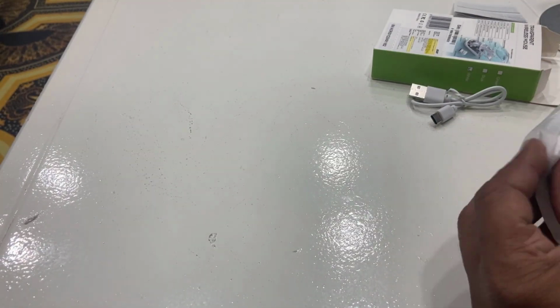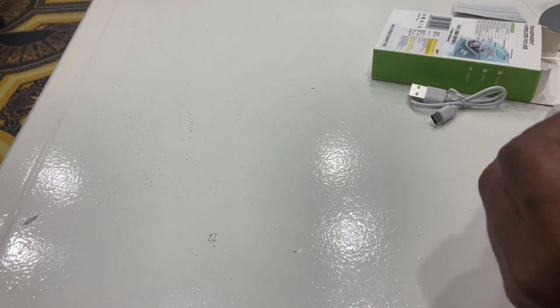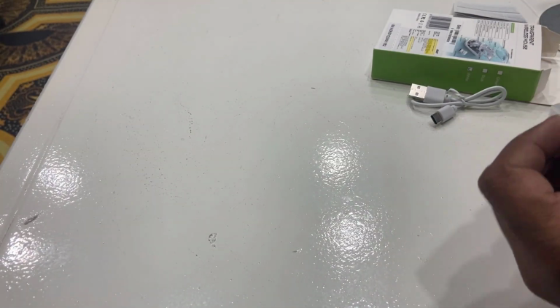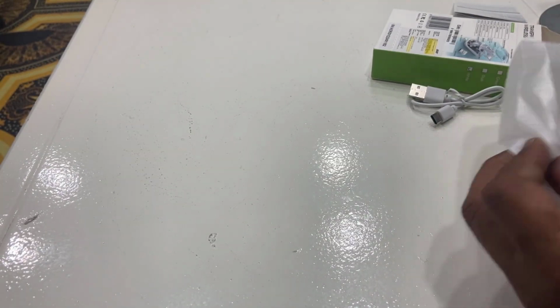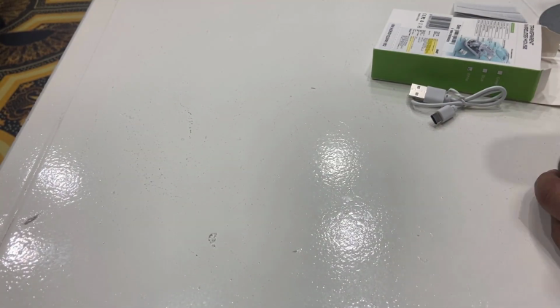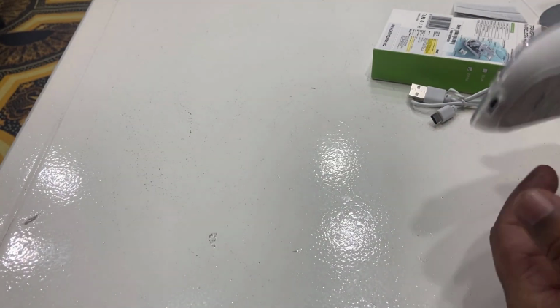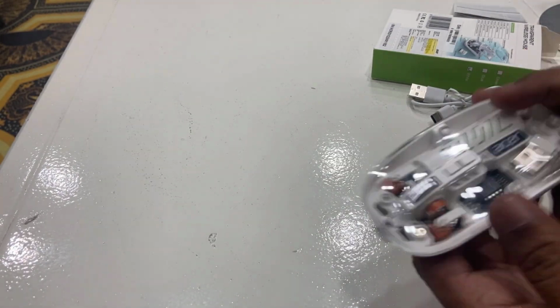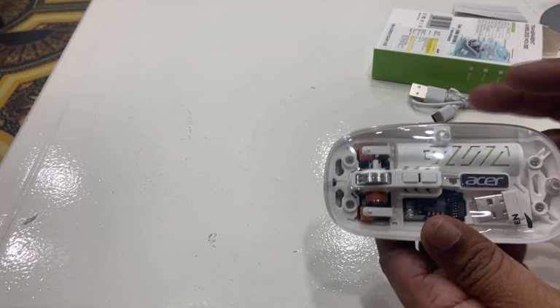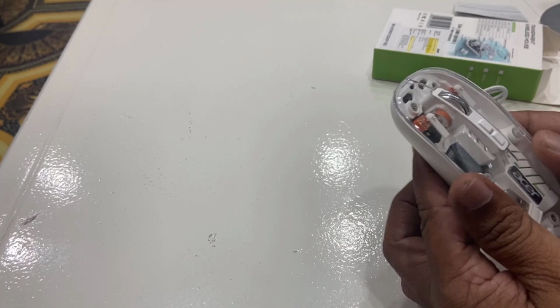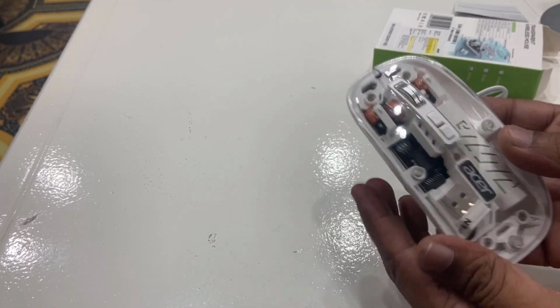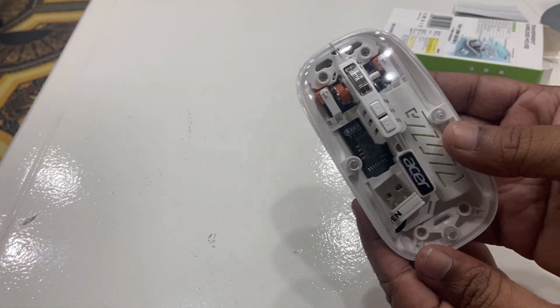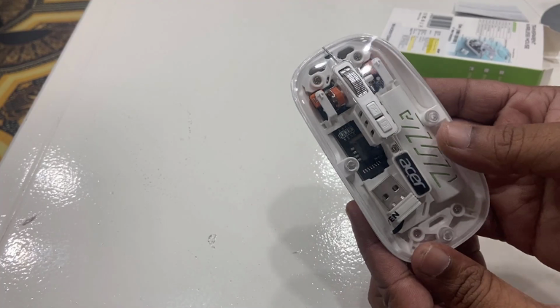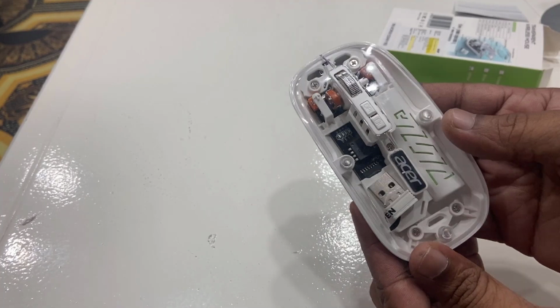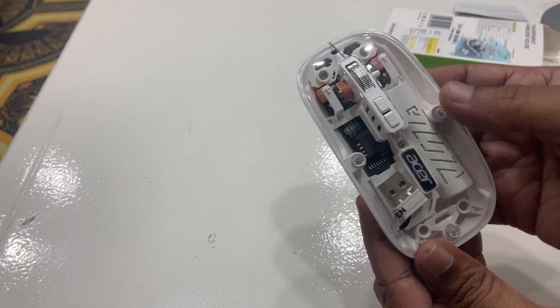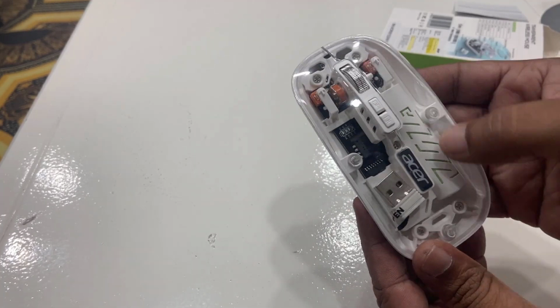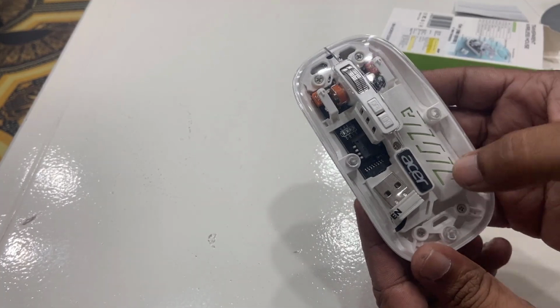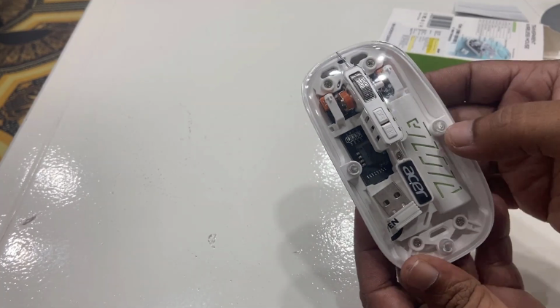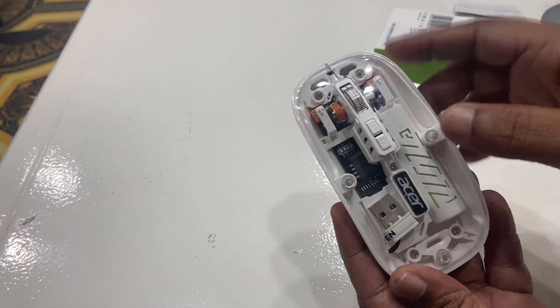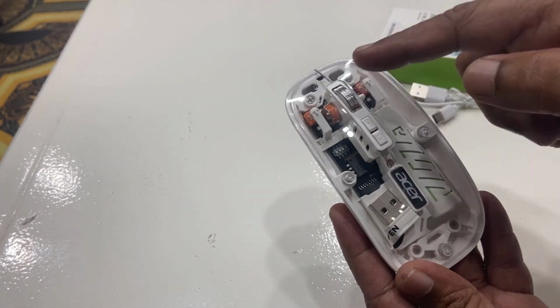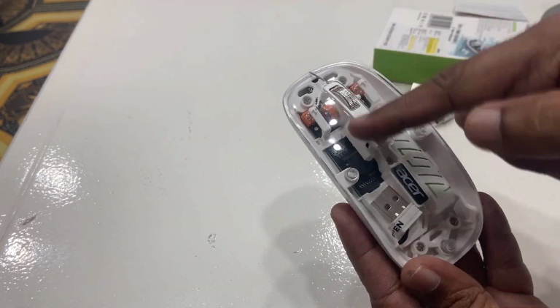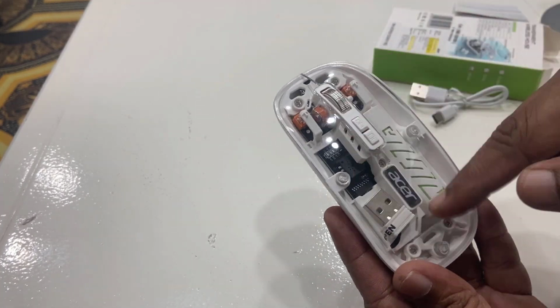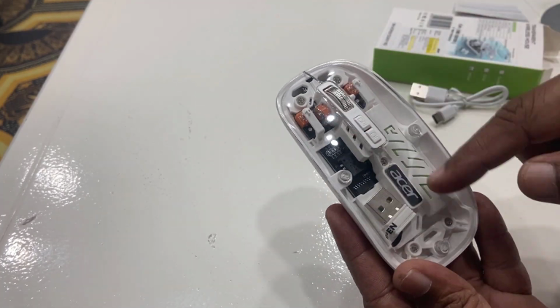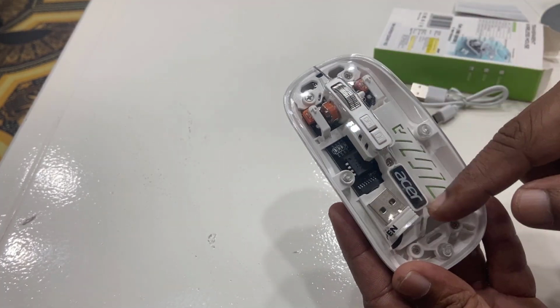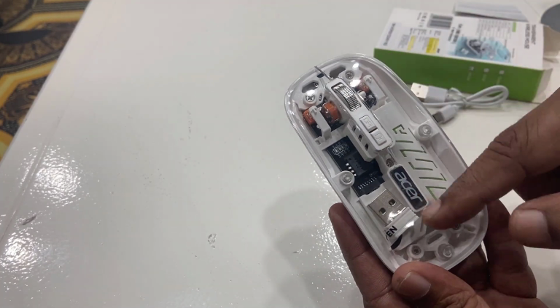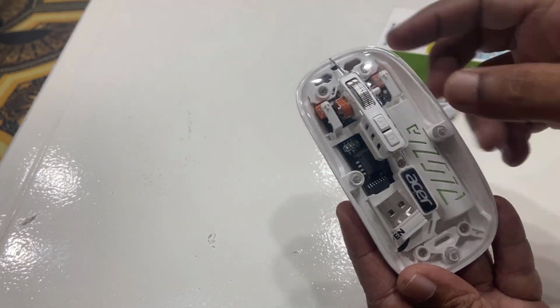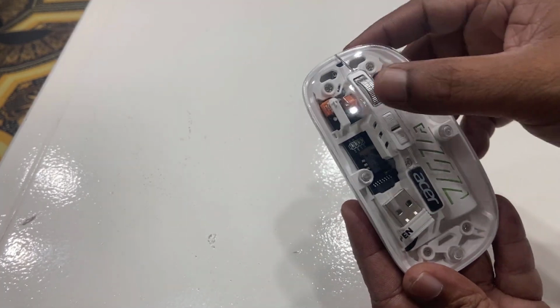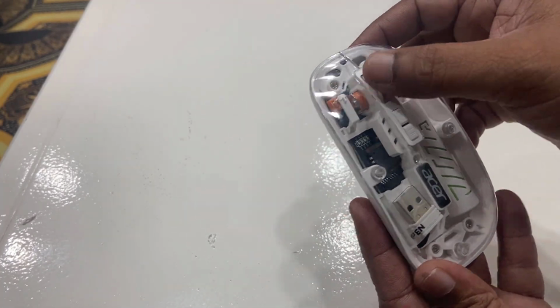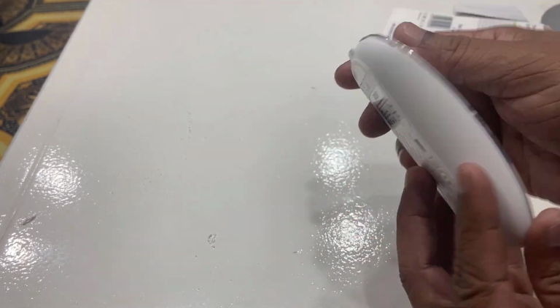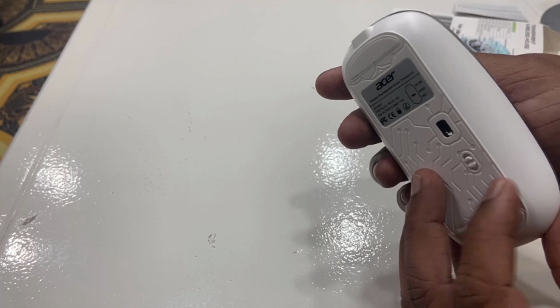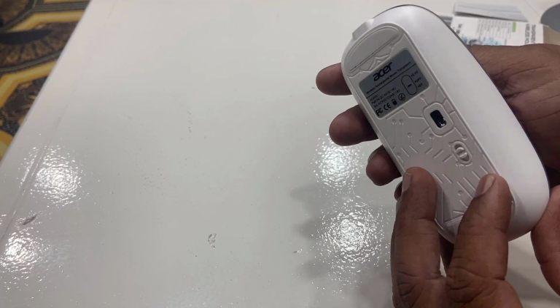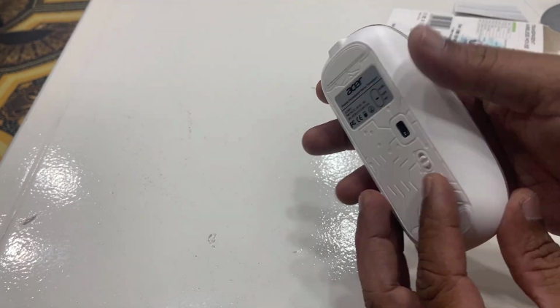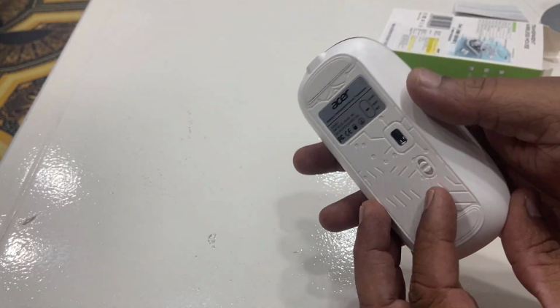And this is the mouse. Very compact in size, looking stylish, and these are totally transparent. I bought white in color.